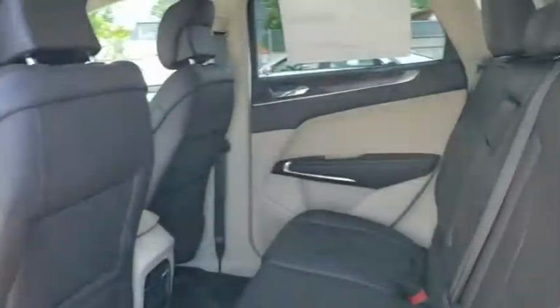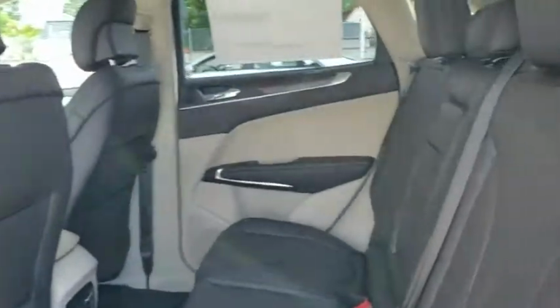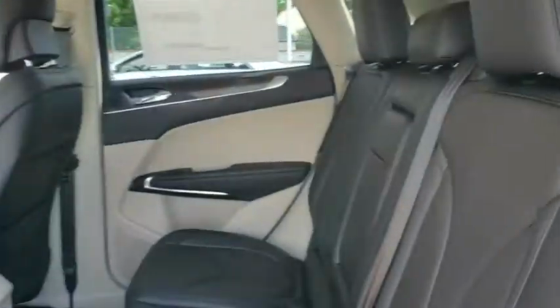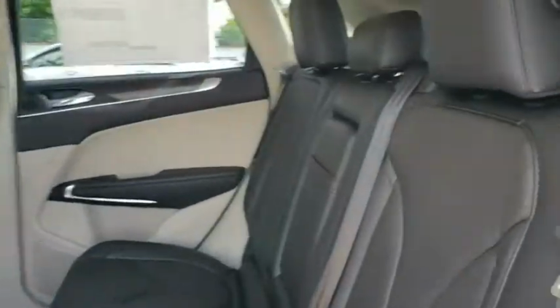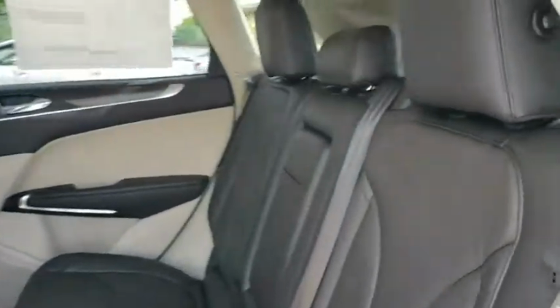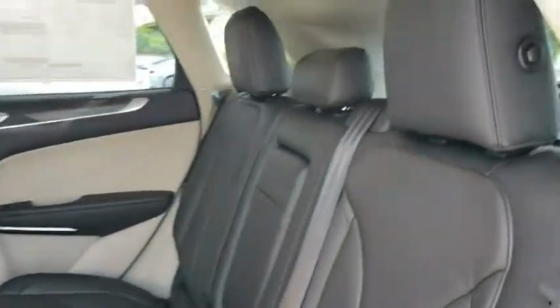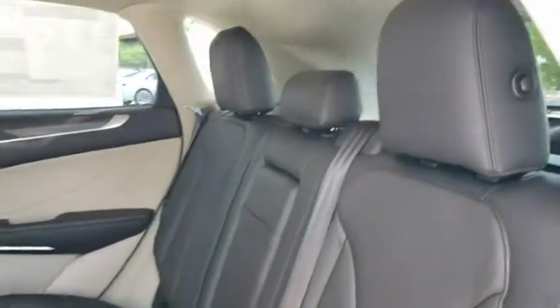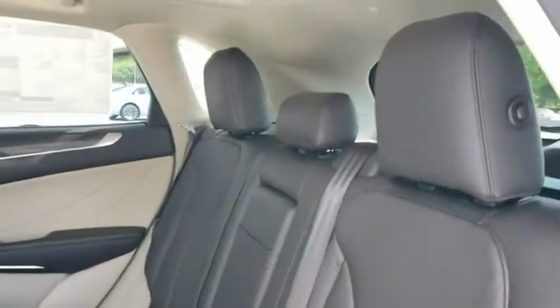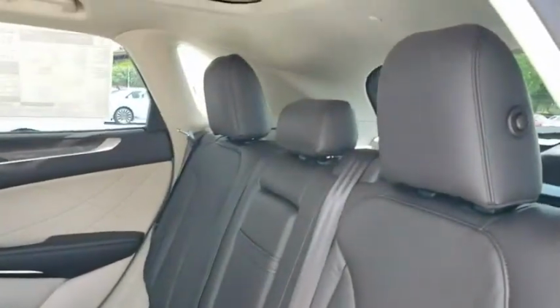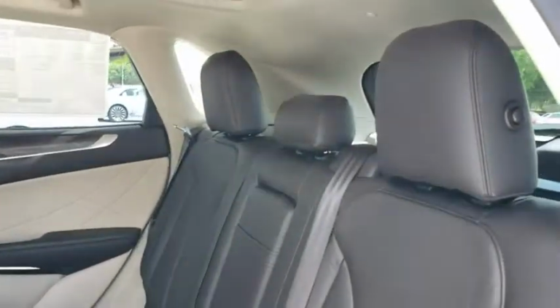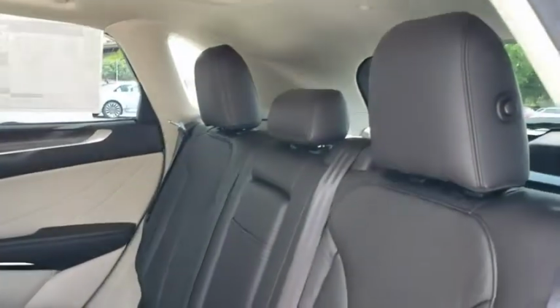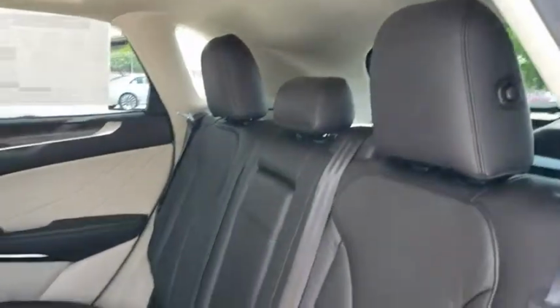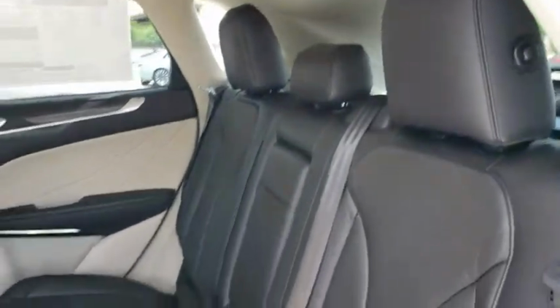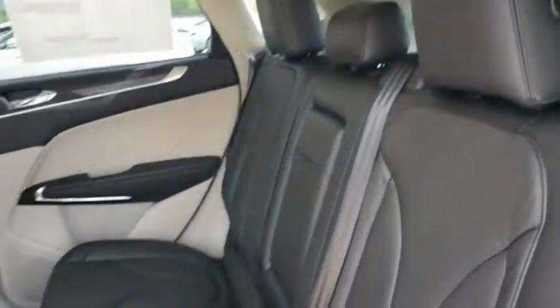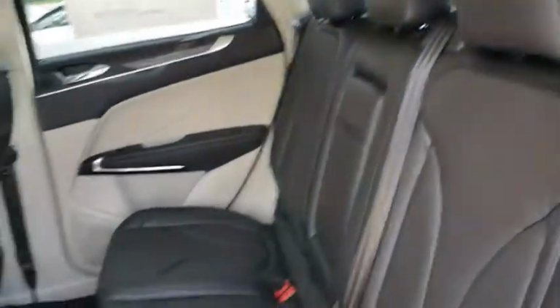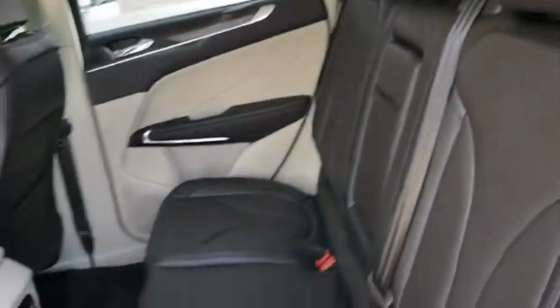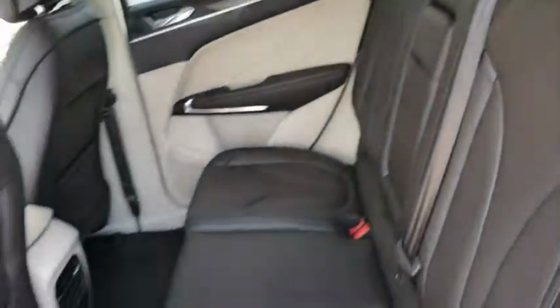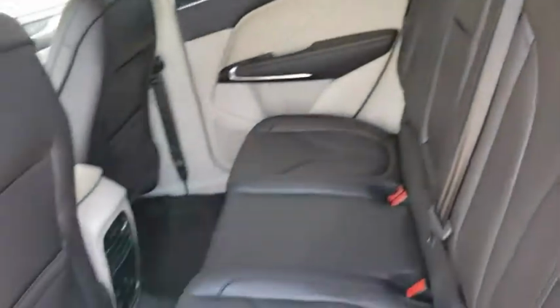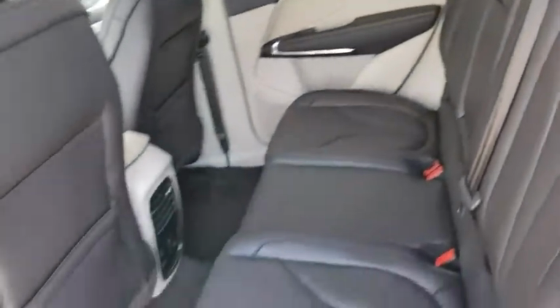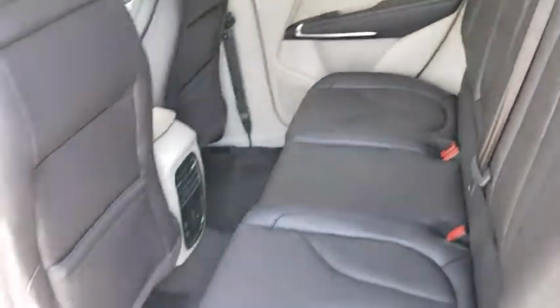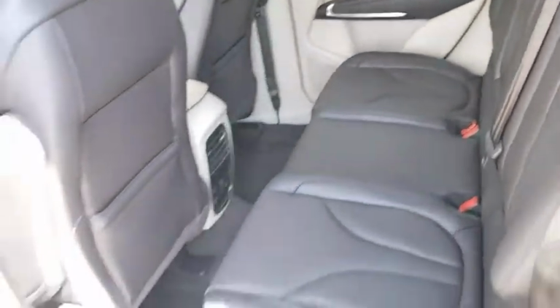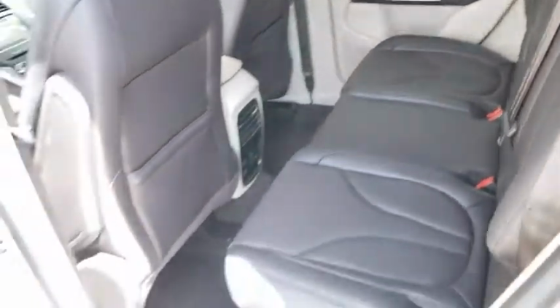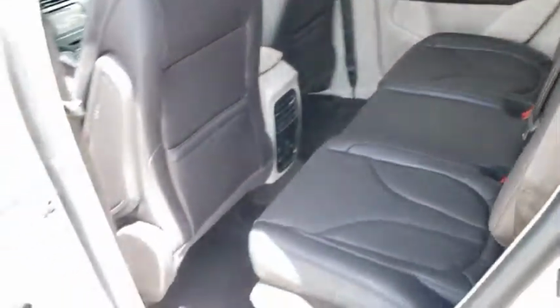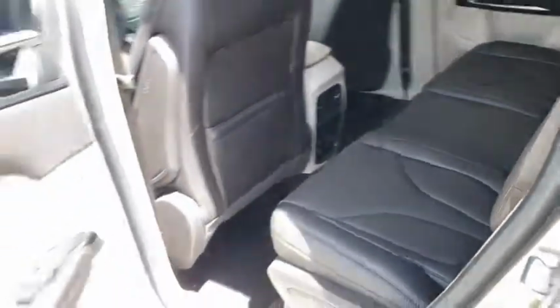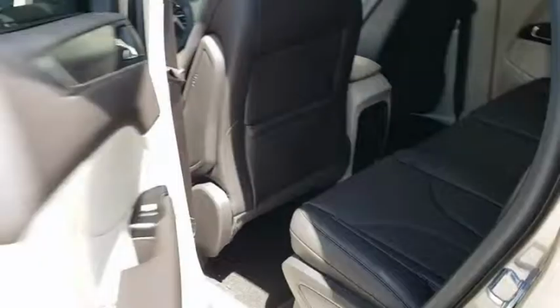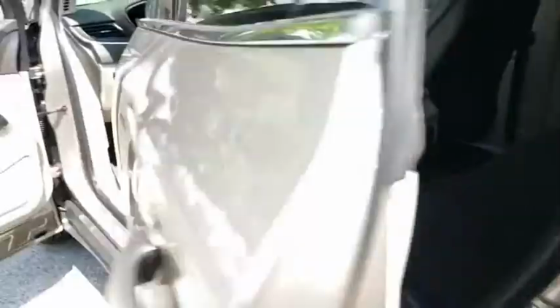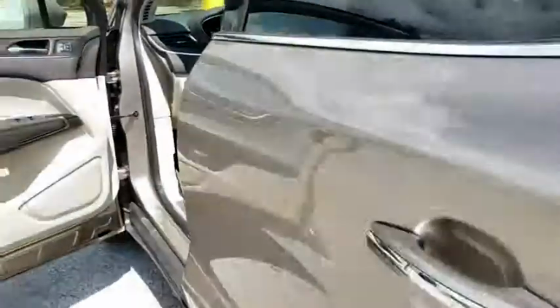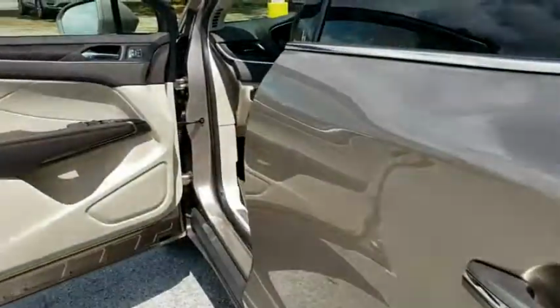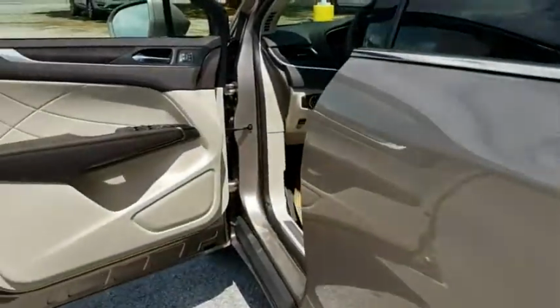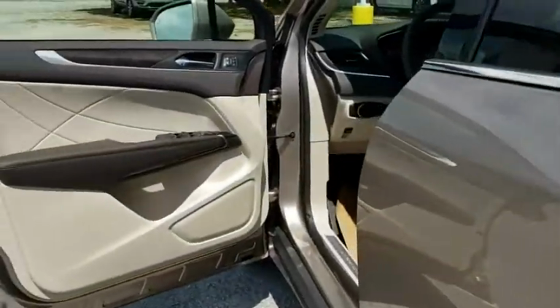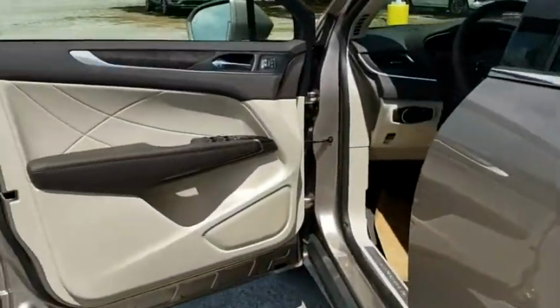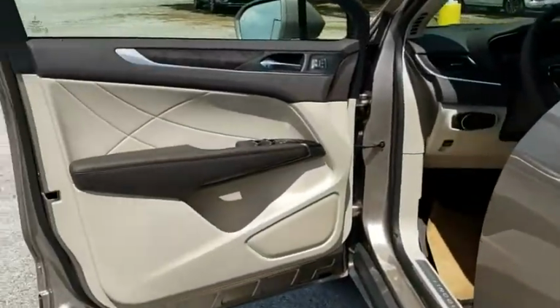Power steering, aluminum wheels, four-wheel disc brakes, floor mats, keyless start, cruise control.